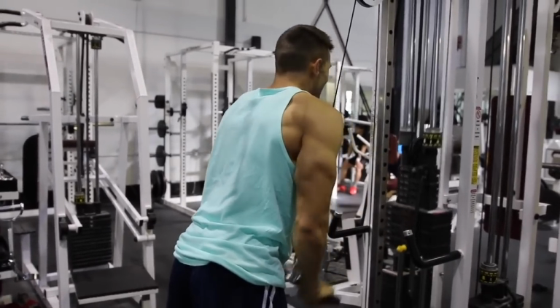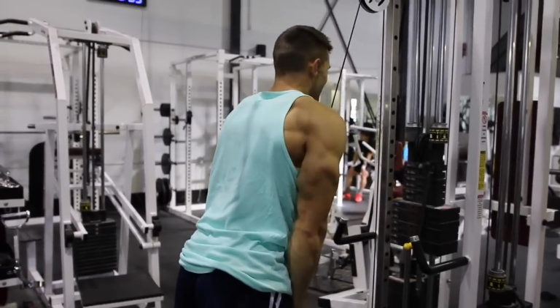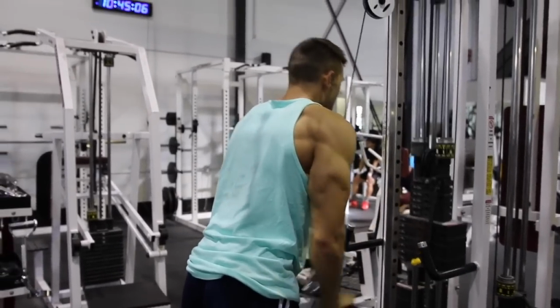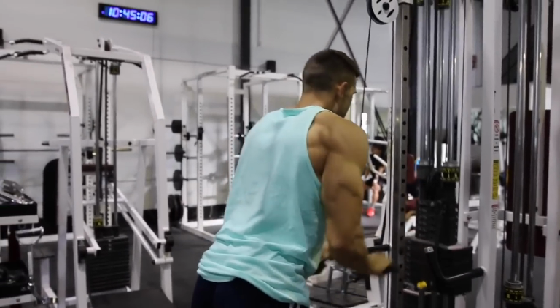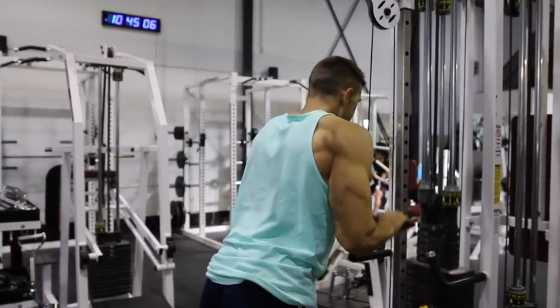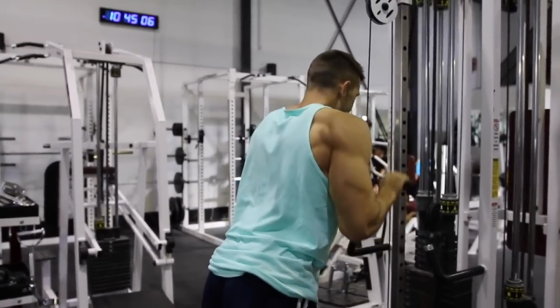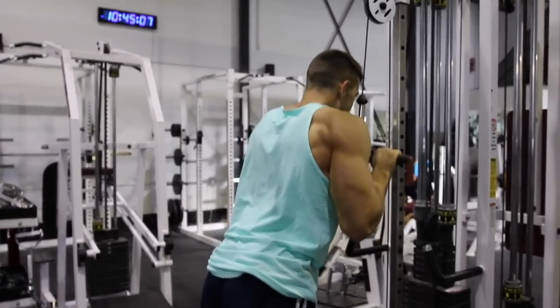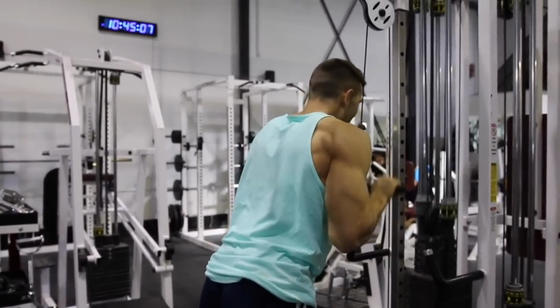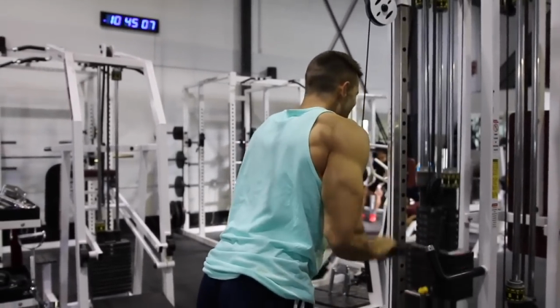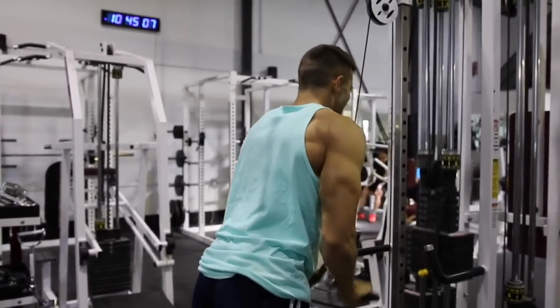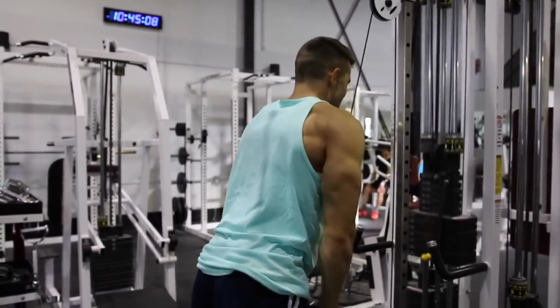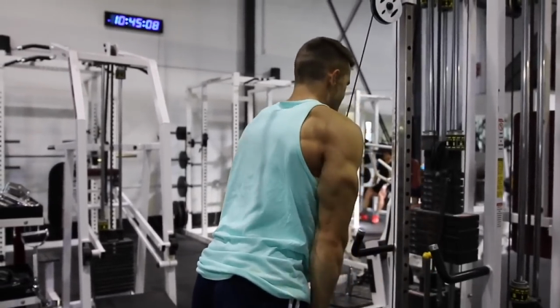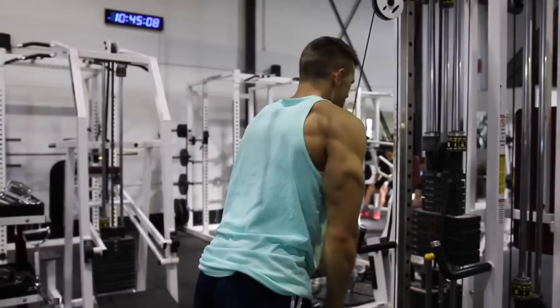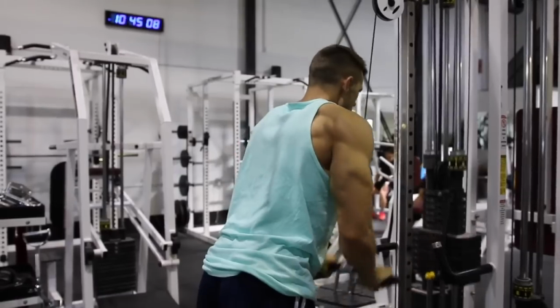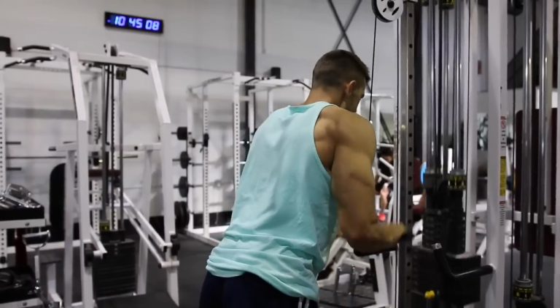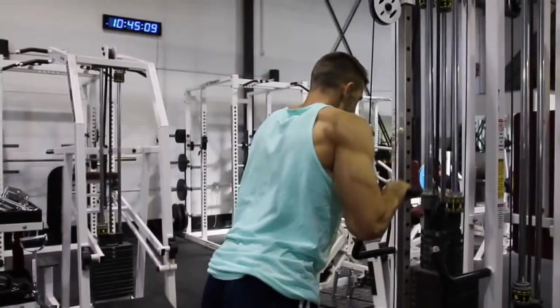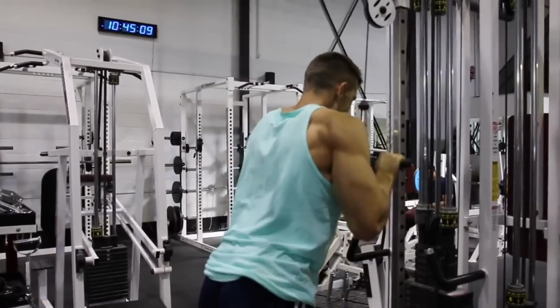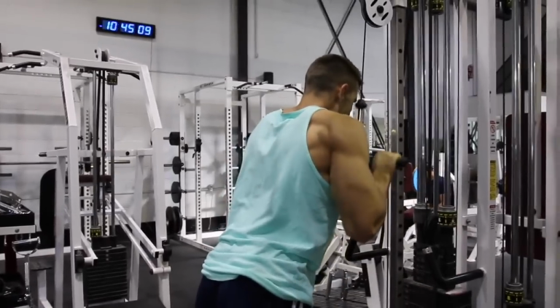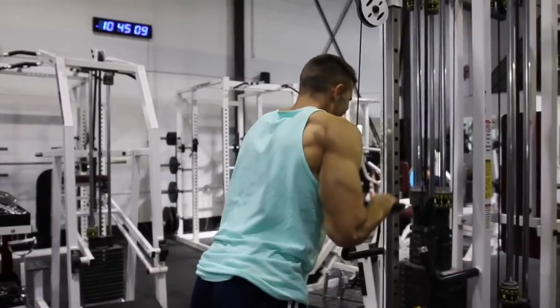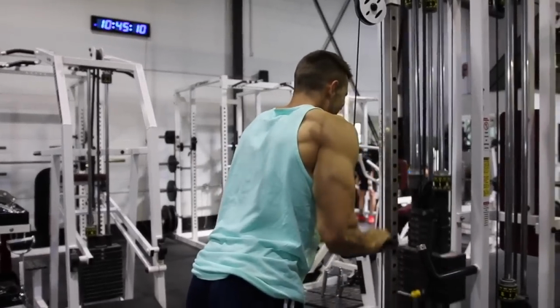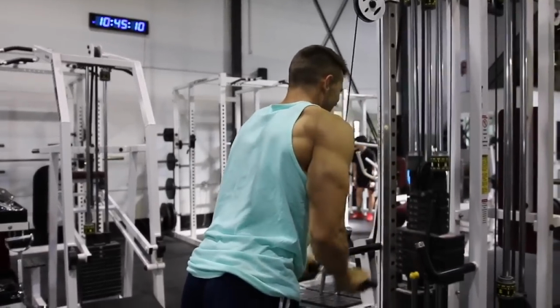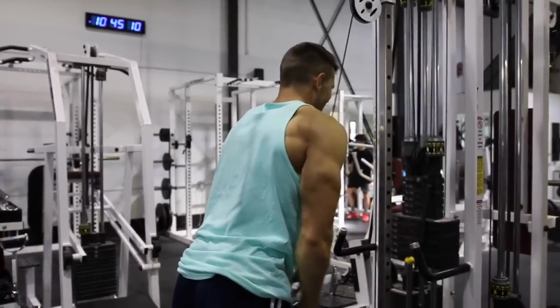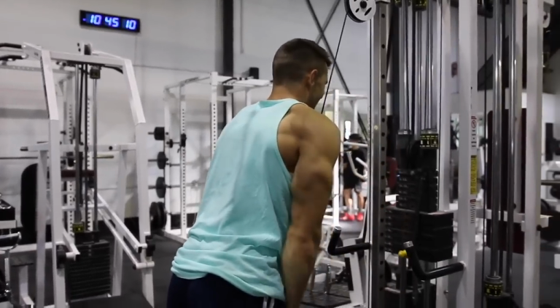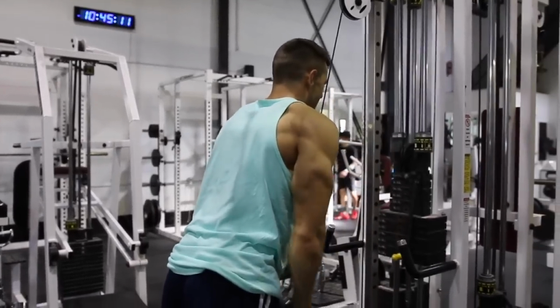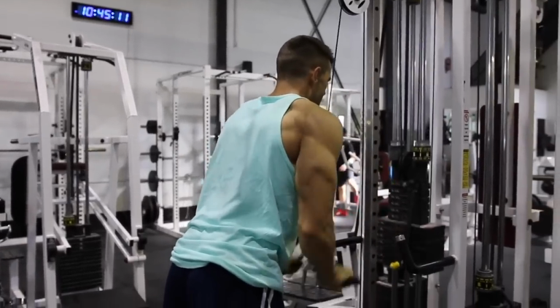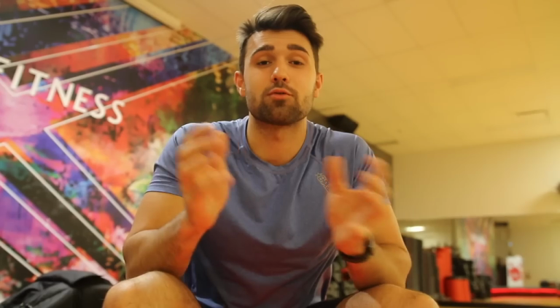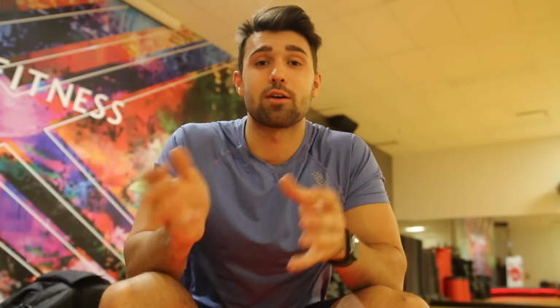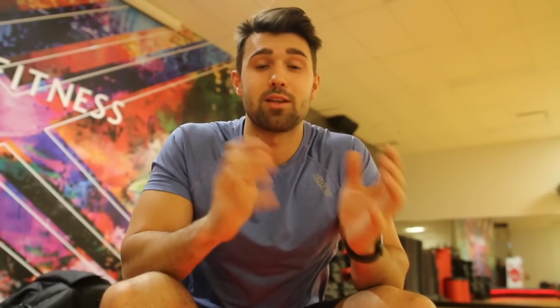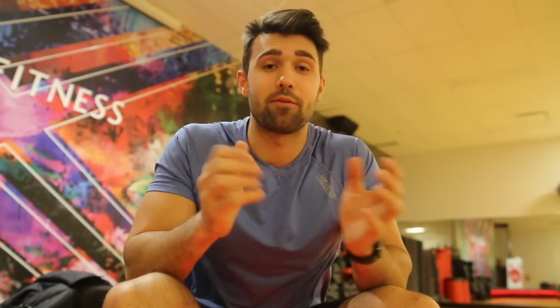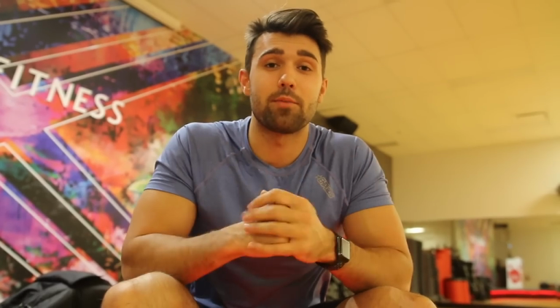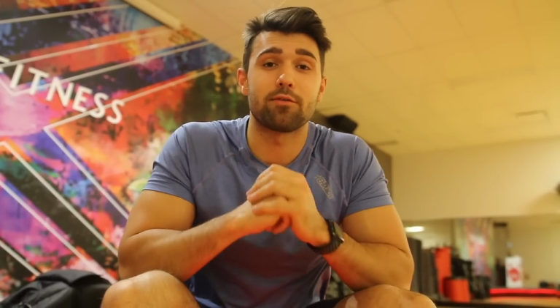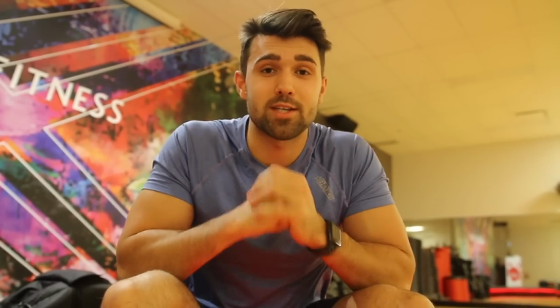Here you can see I'm doing some quality reps, getting a fantastic contraction, and this is where I'm going to get the most results and the most bang for my buck on this exercise.